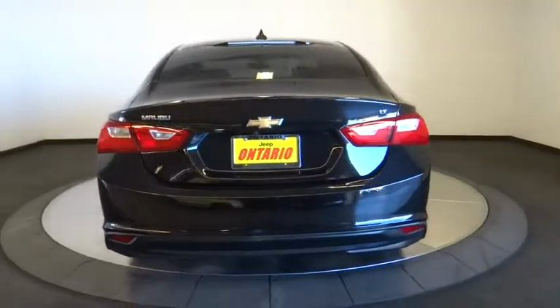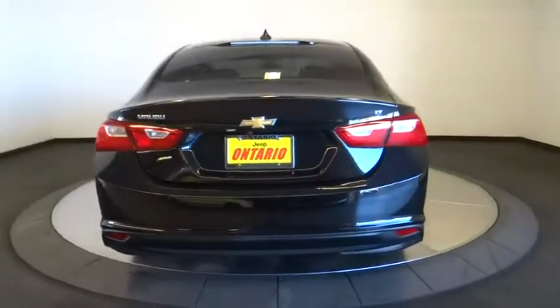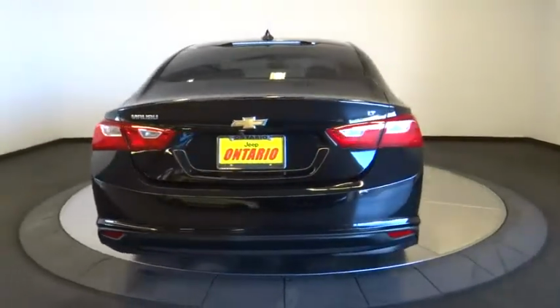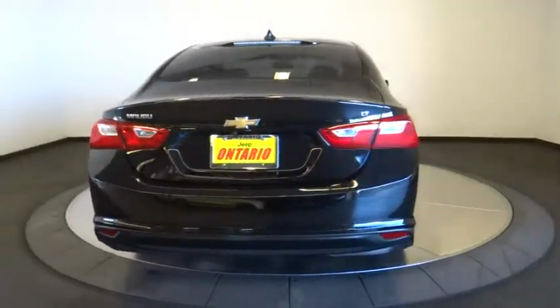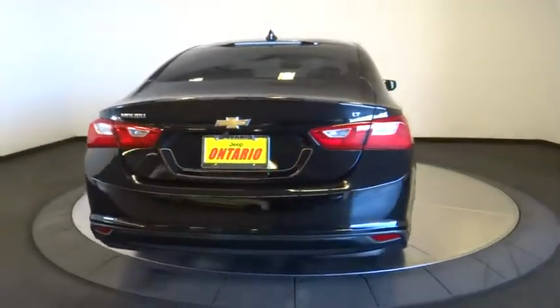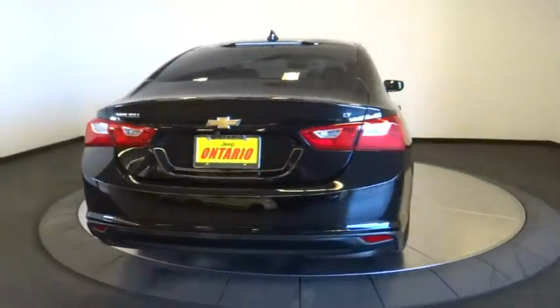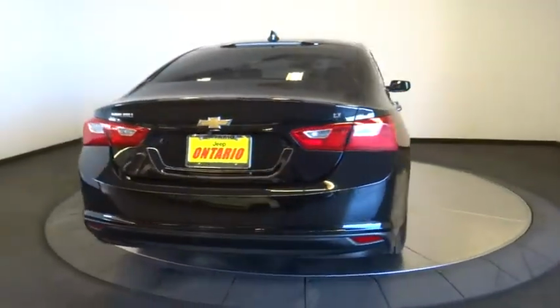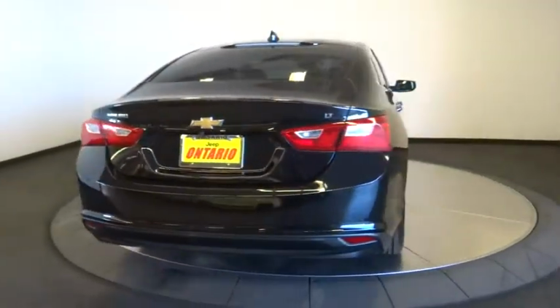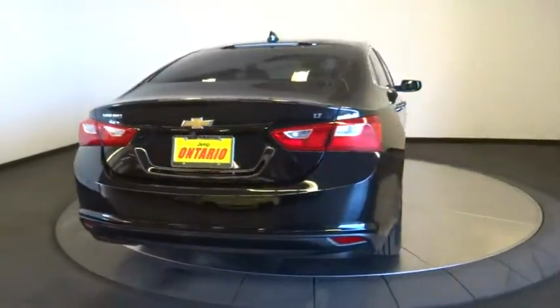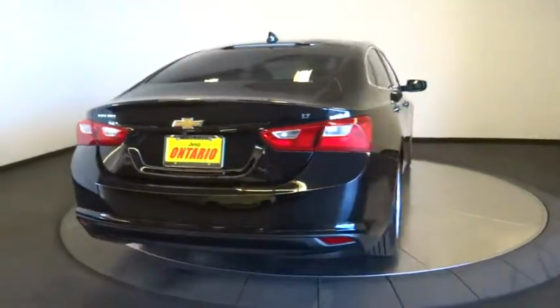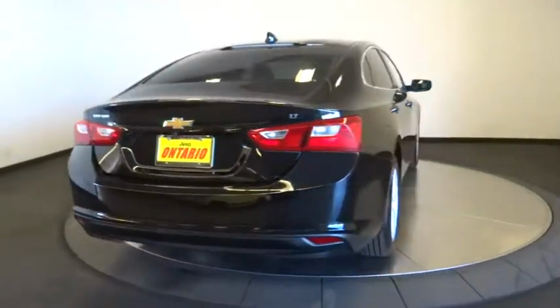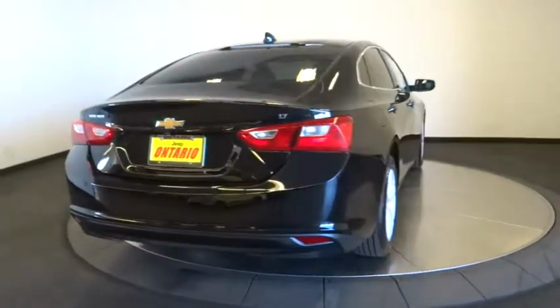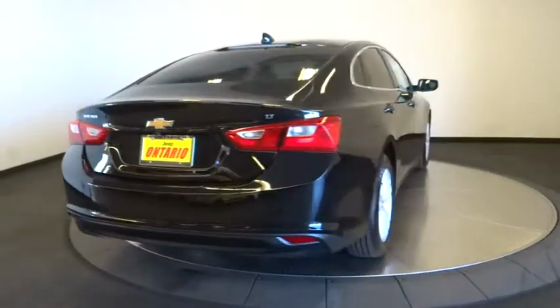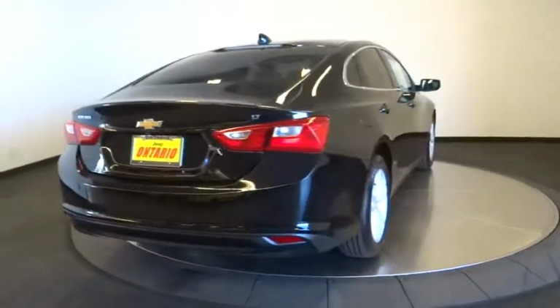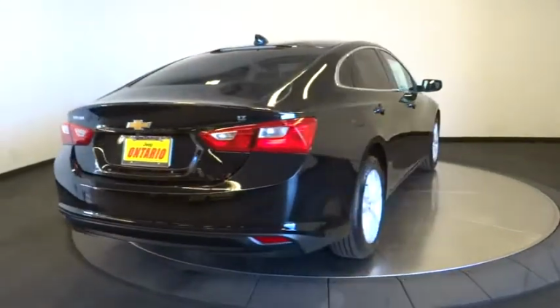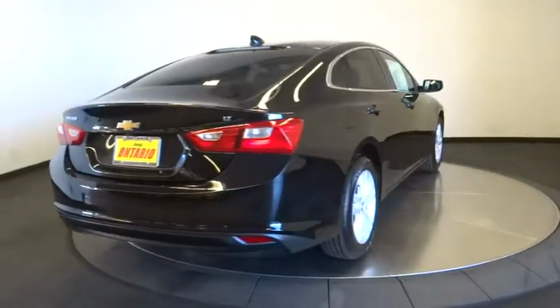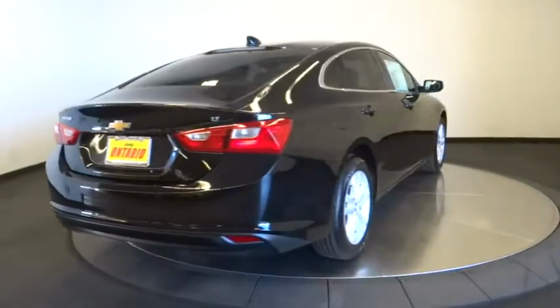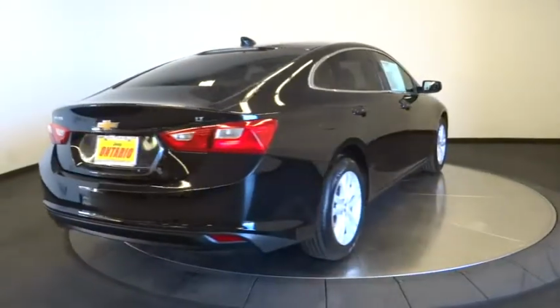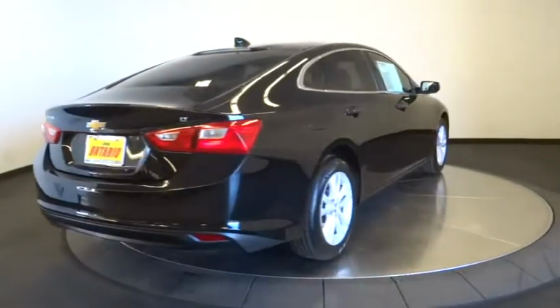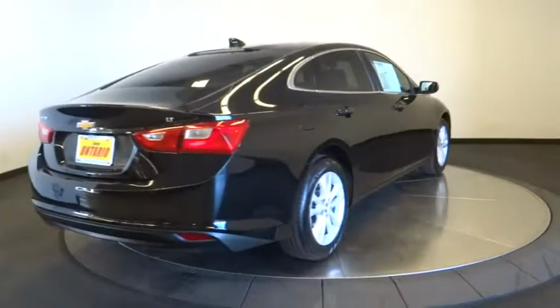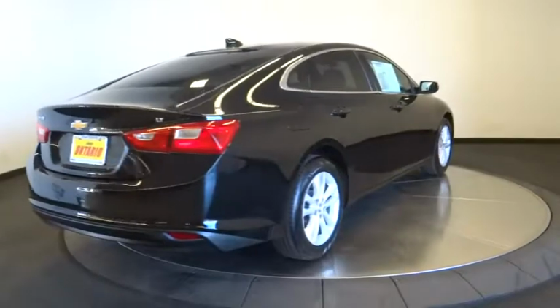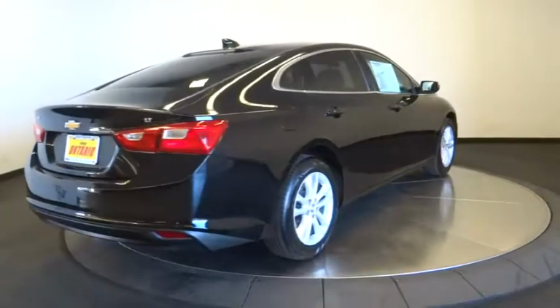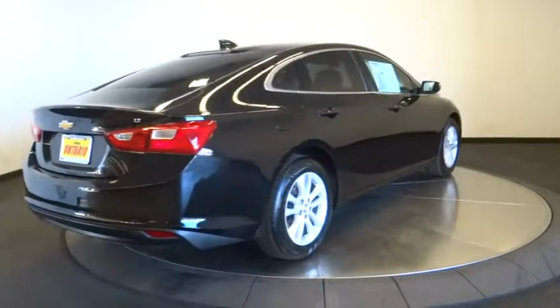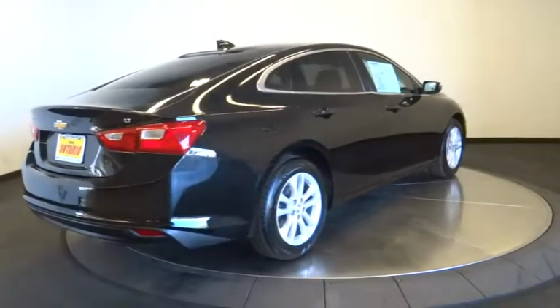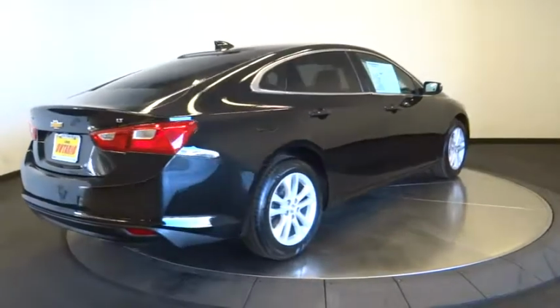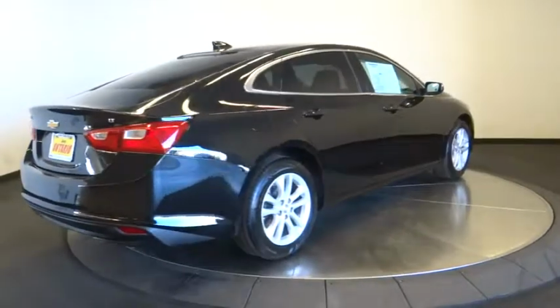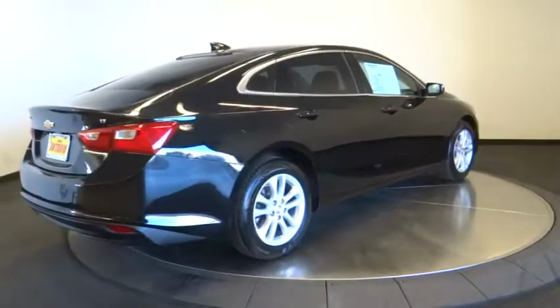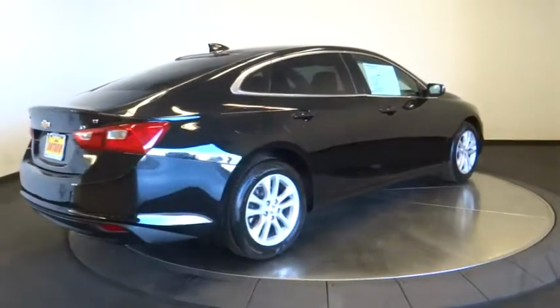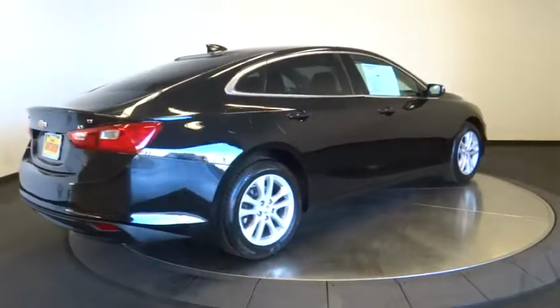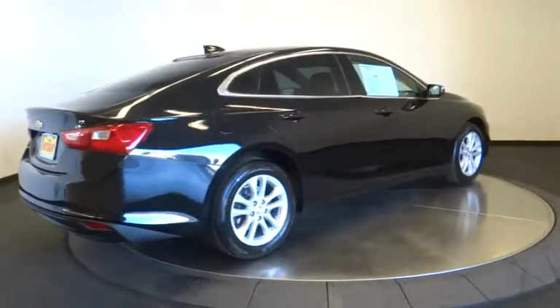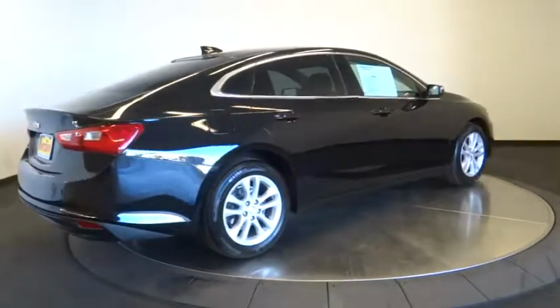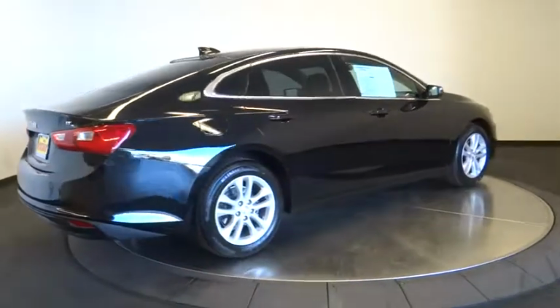Cruise control, floor mats, aluminum wheels, keyless start, center armrest, front wheel drive.